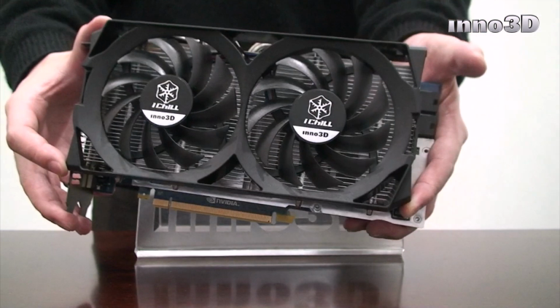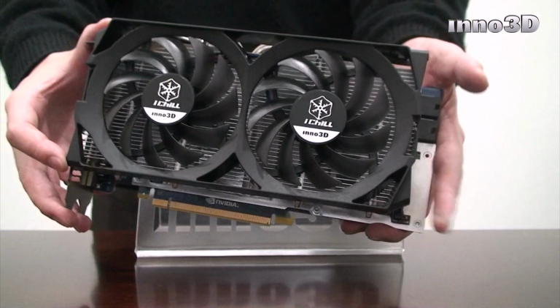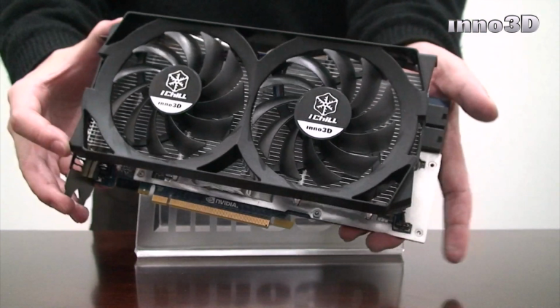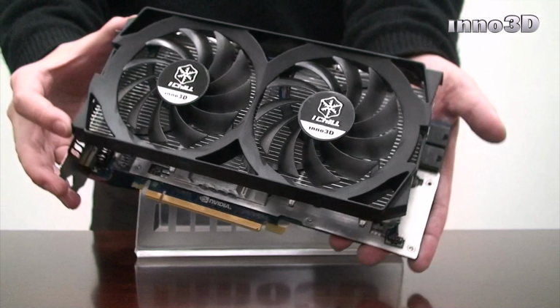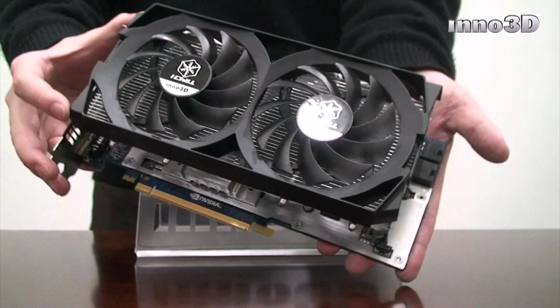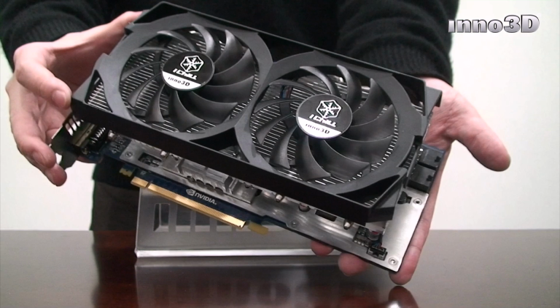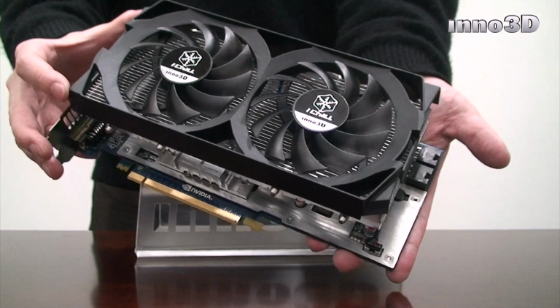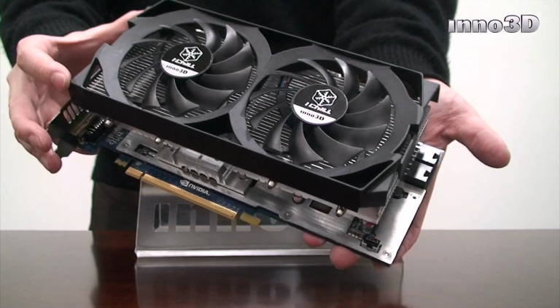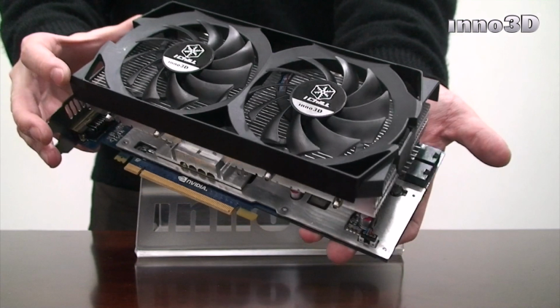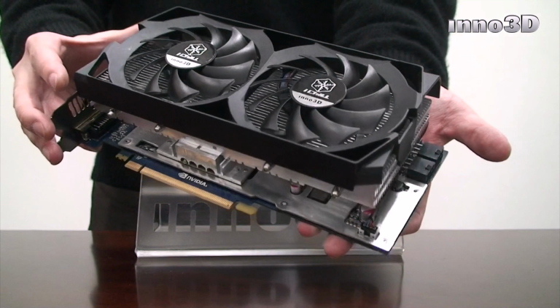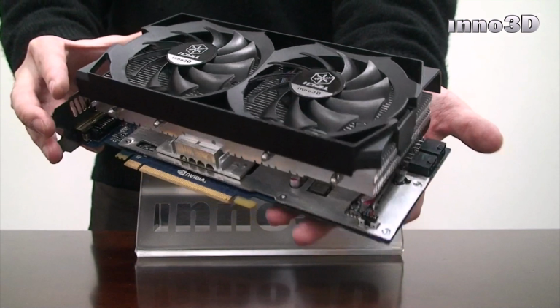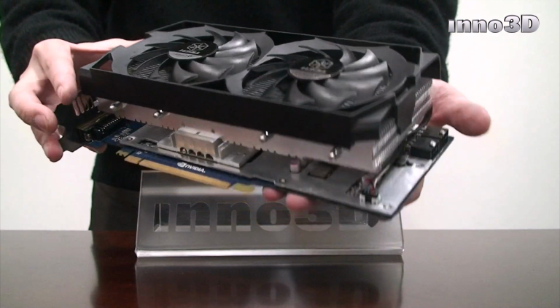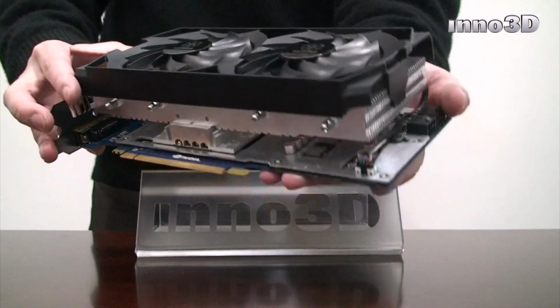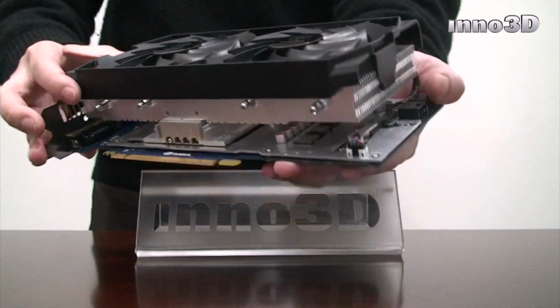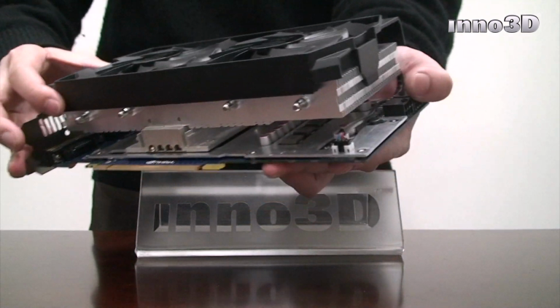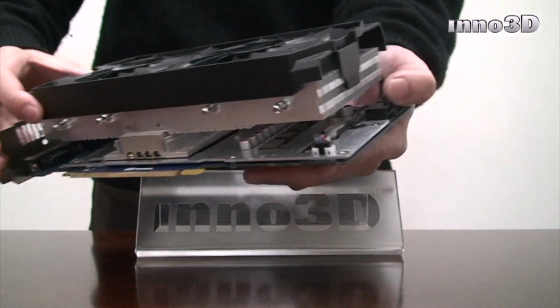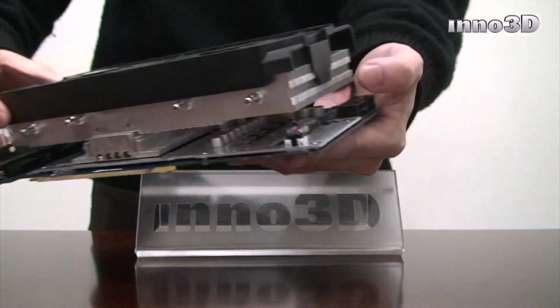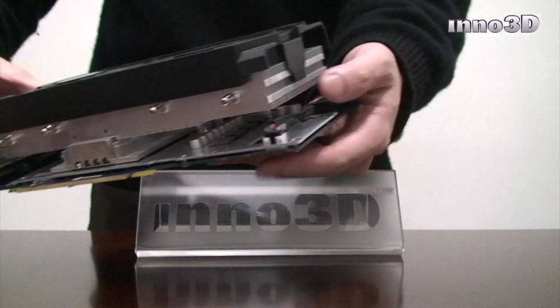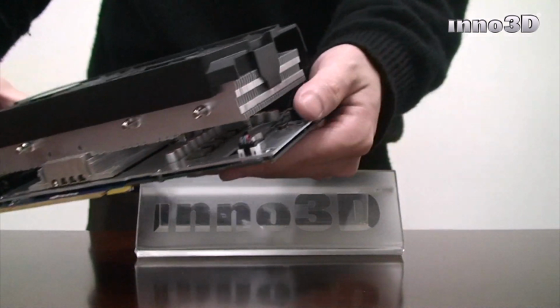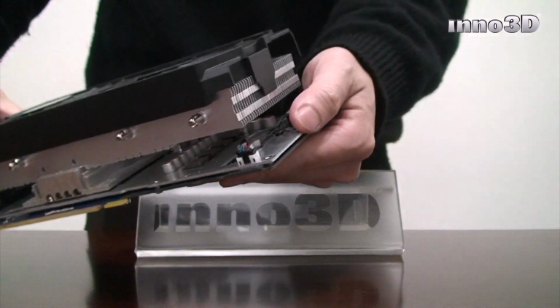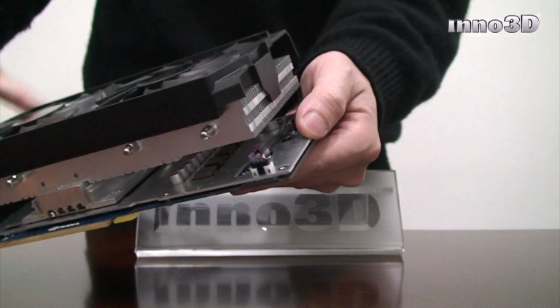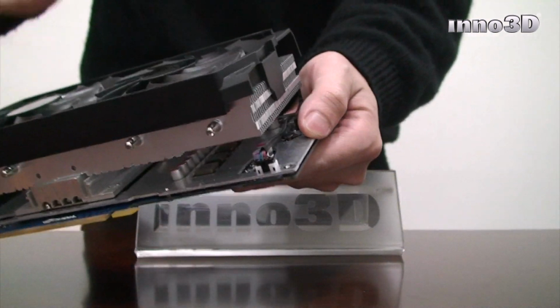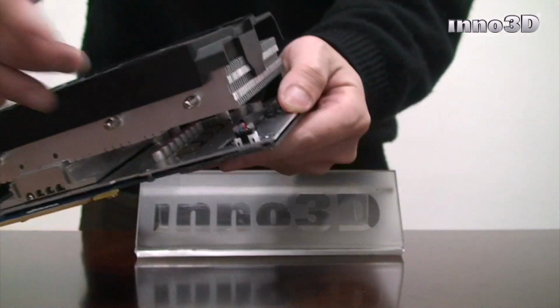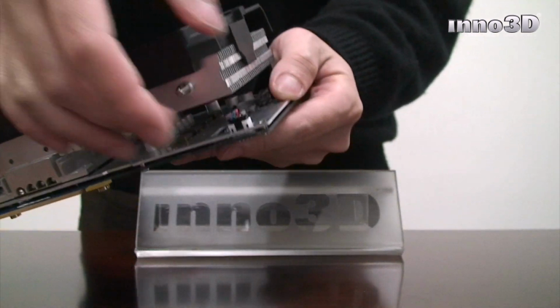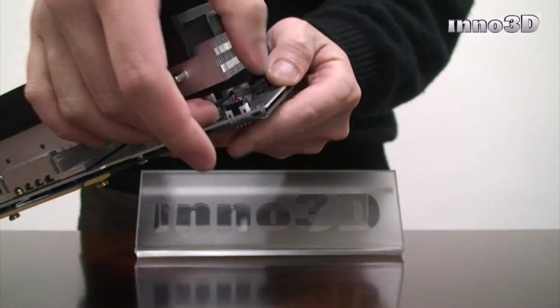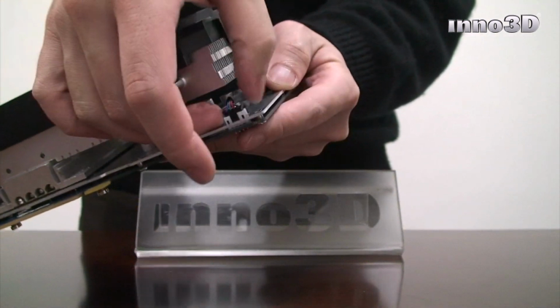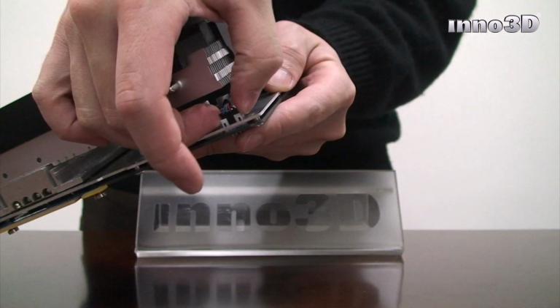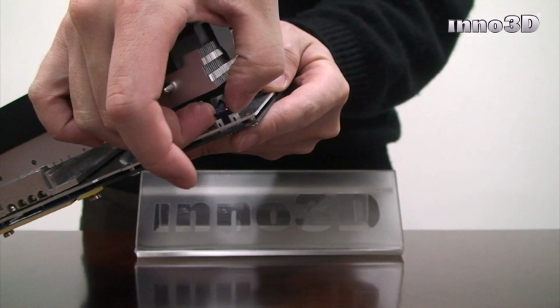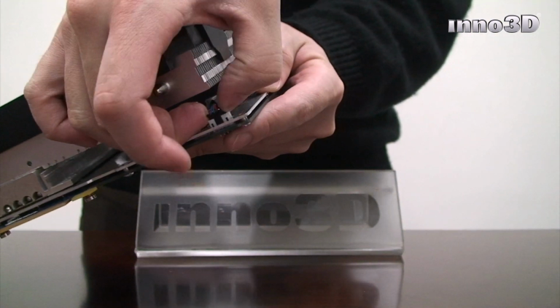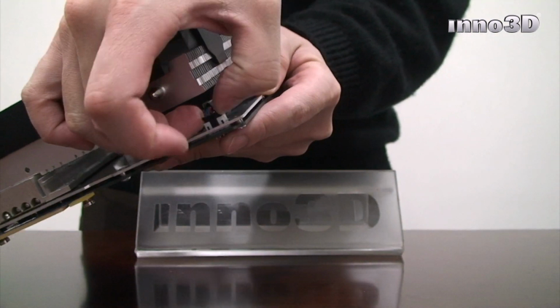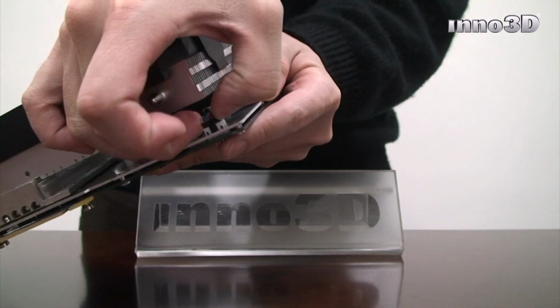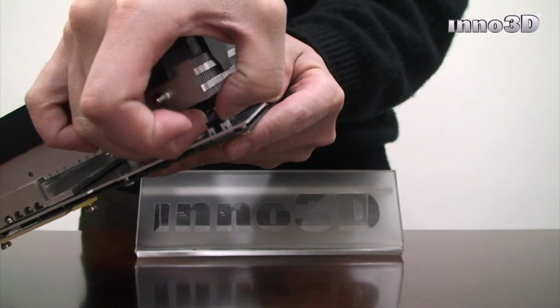Before we begin to remove the fan, you'll need to disconnect the power connector by gently pulling it out of the socket.